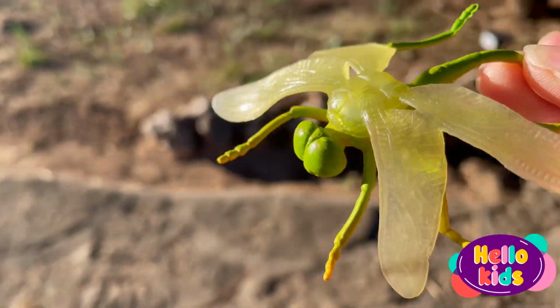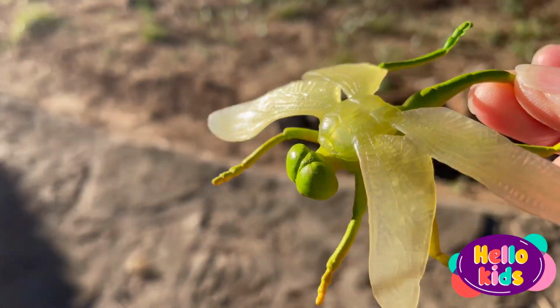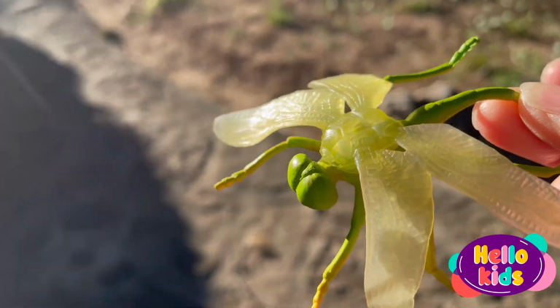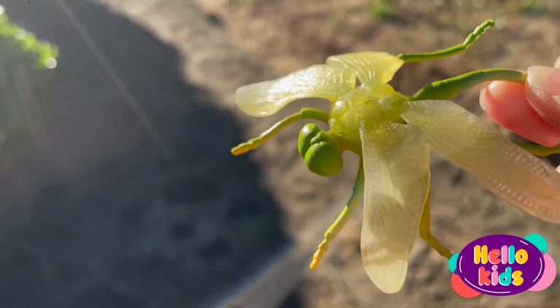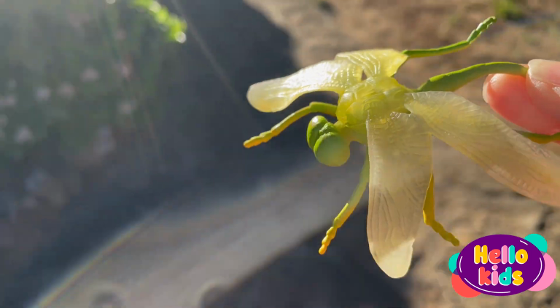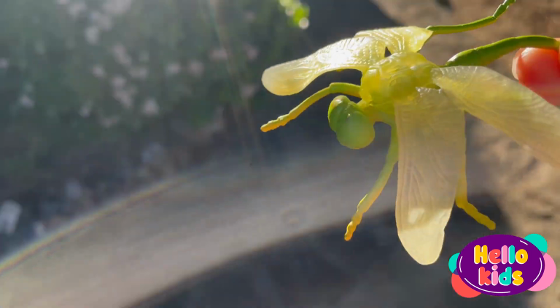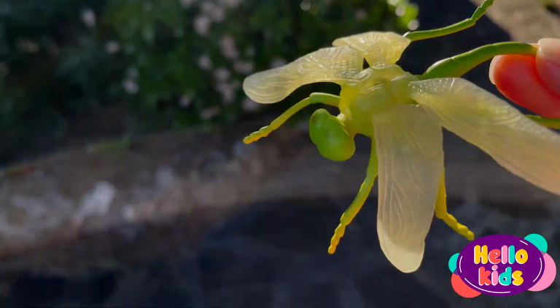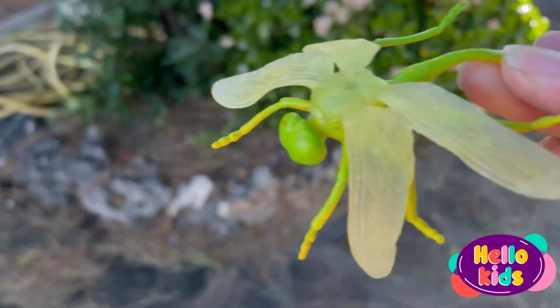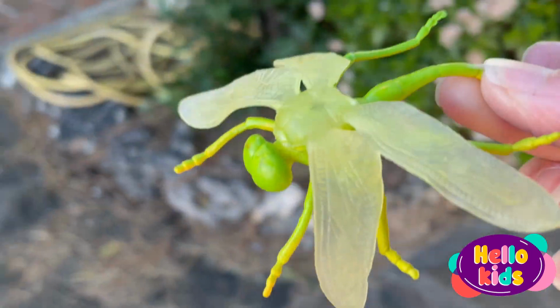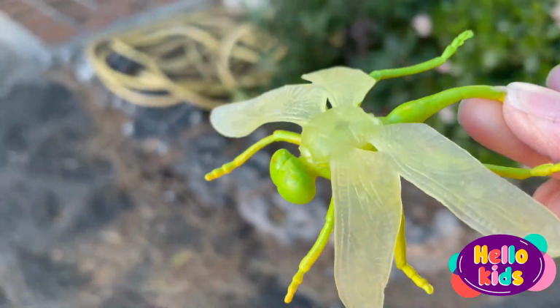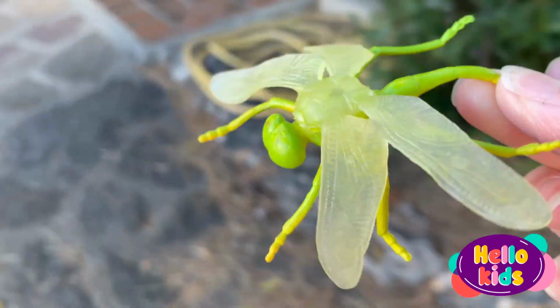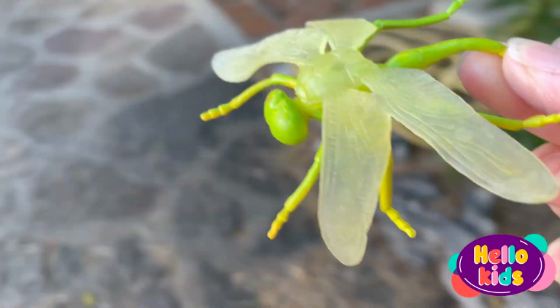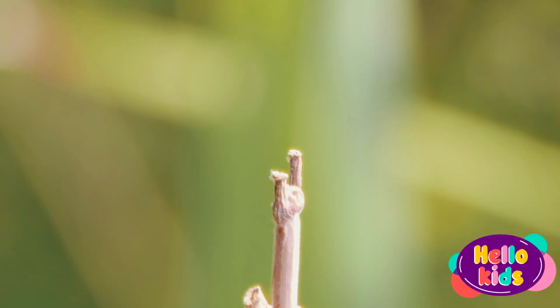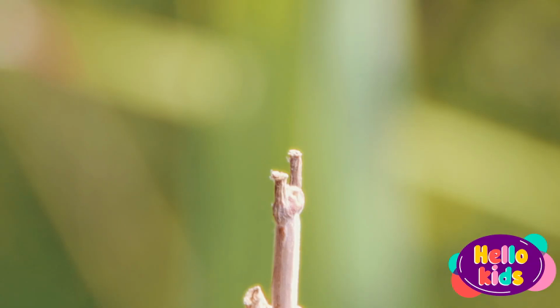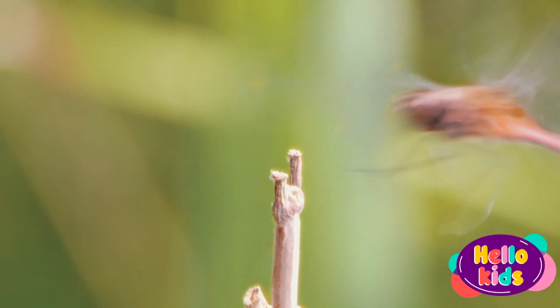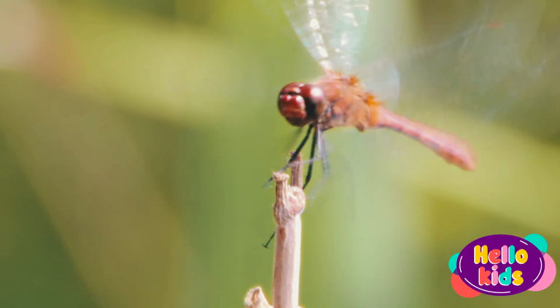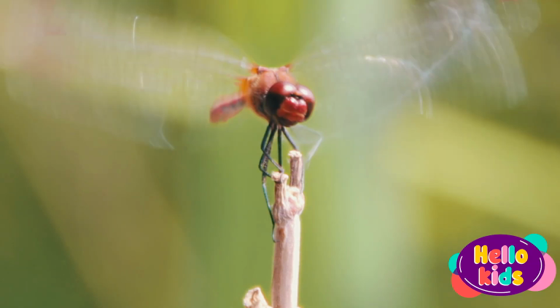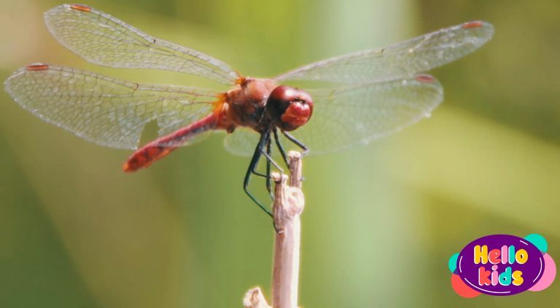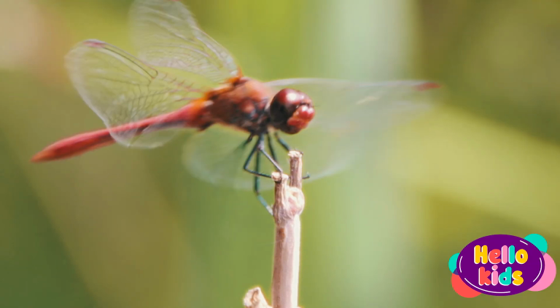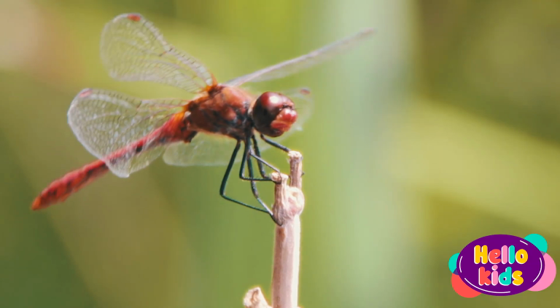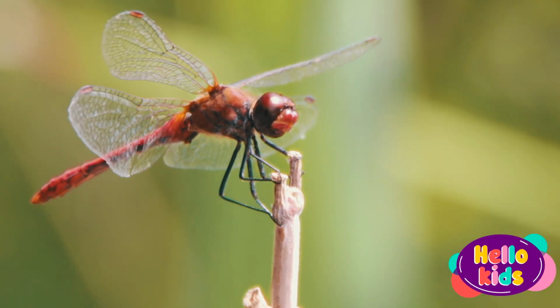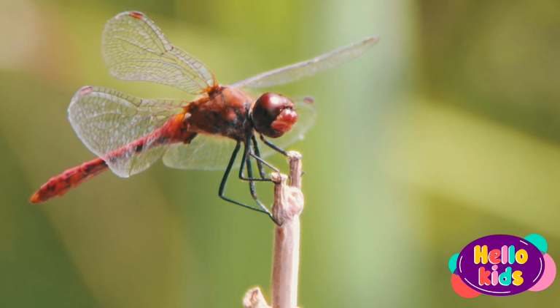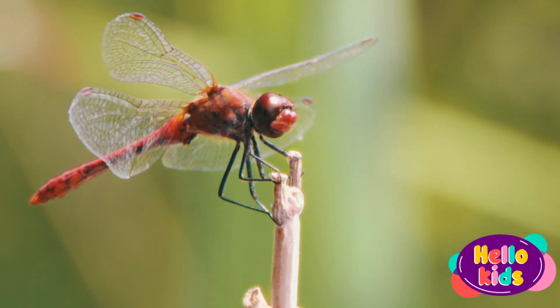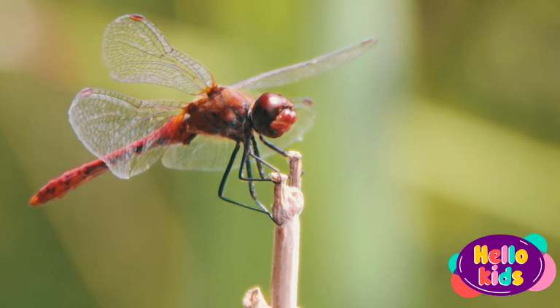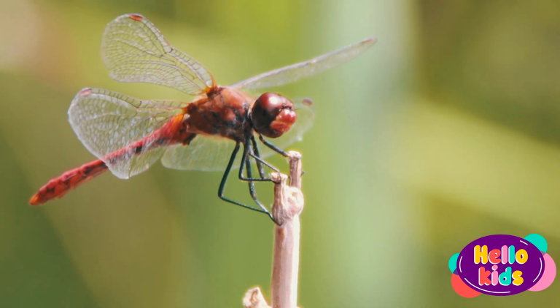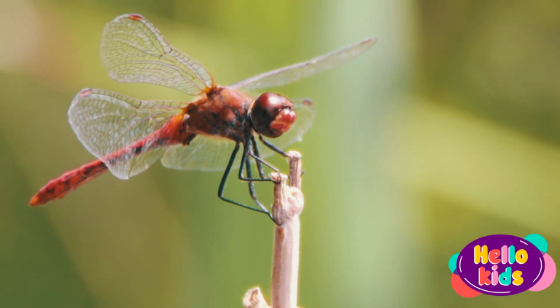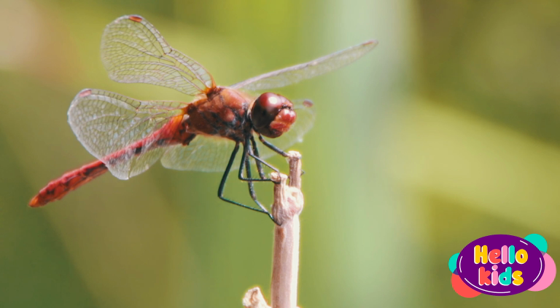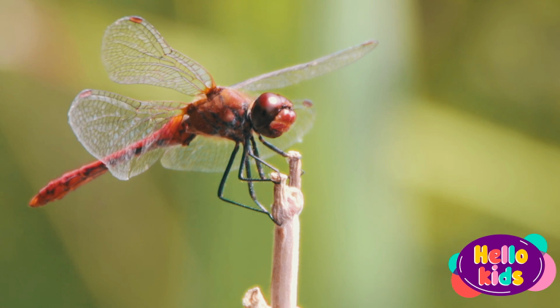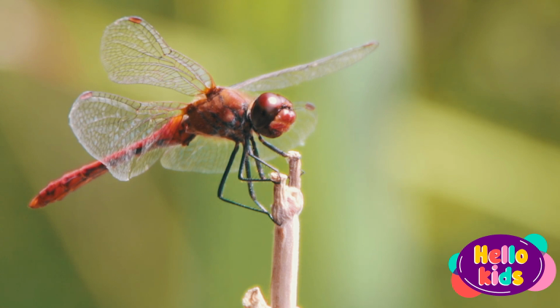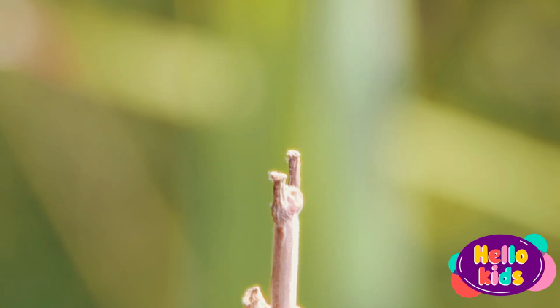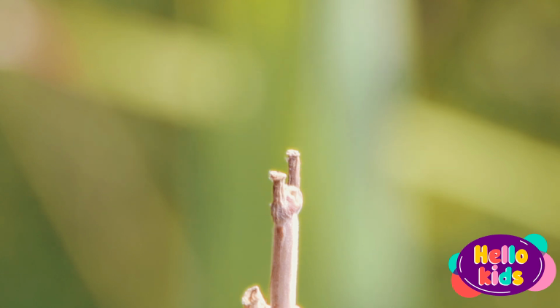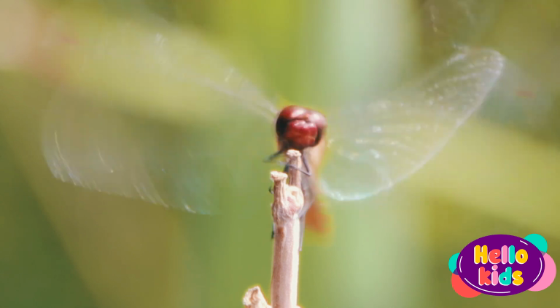Its body can be of different colors, such as red, yellow, green, blue, and purple.